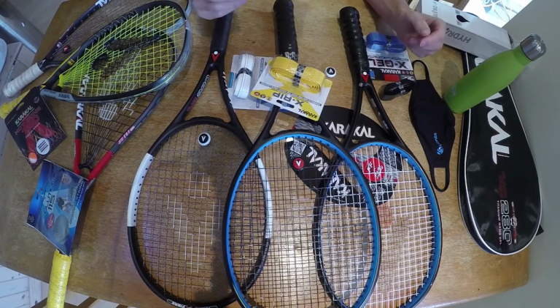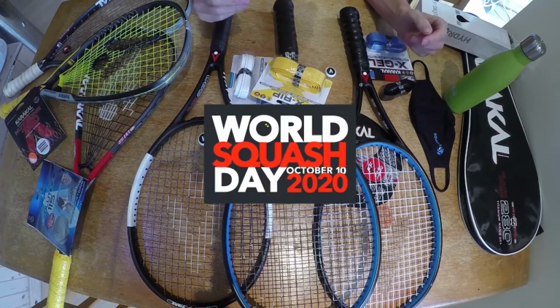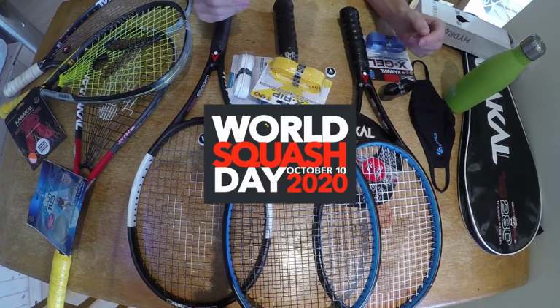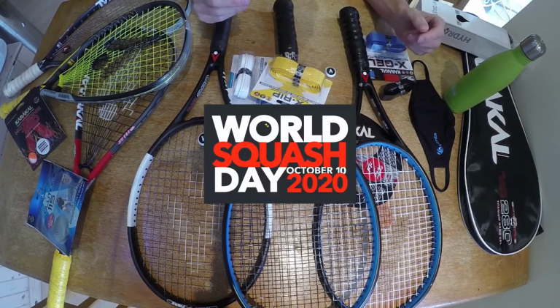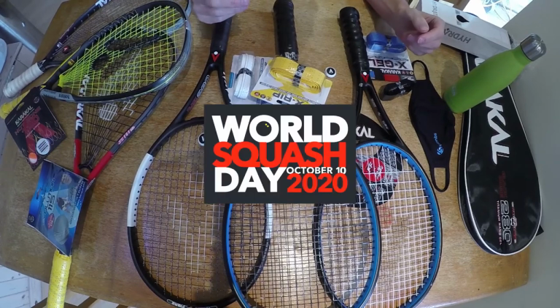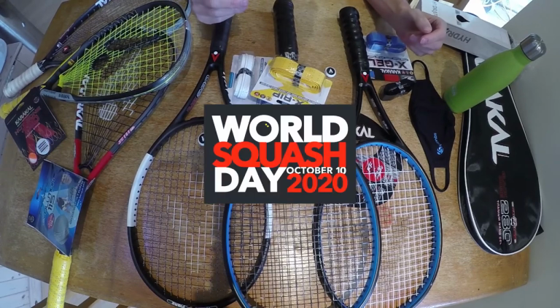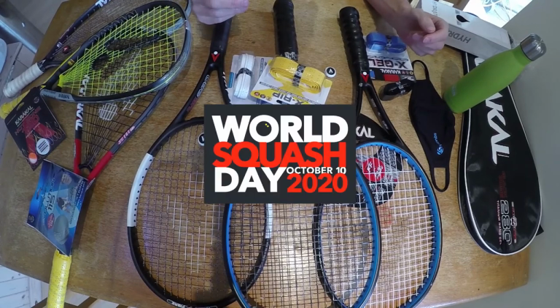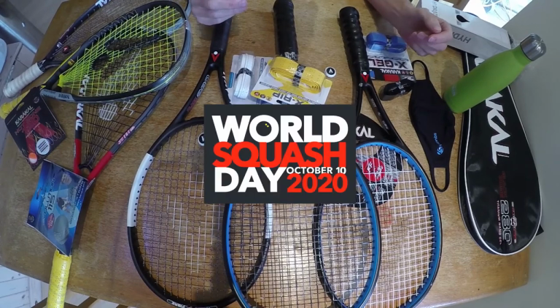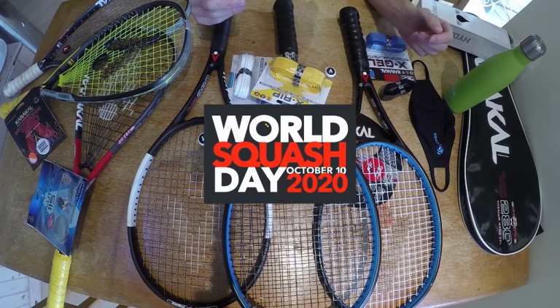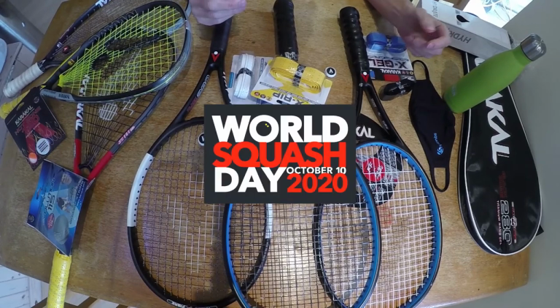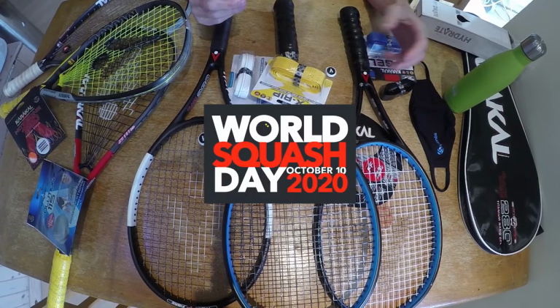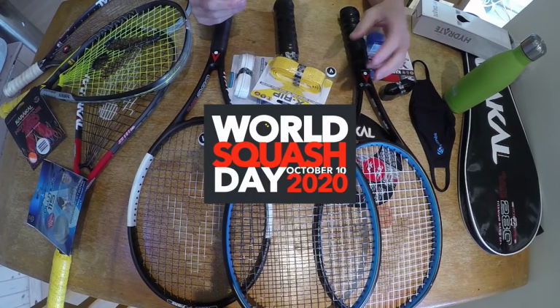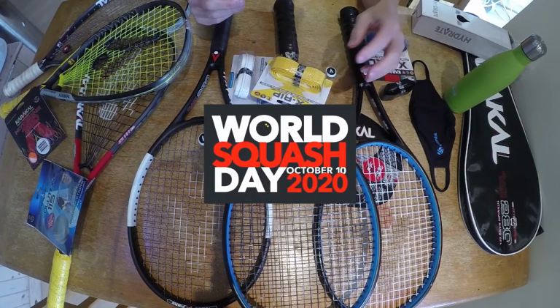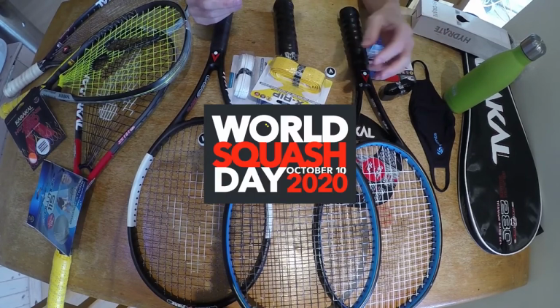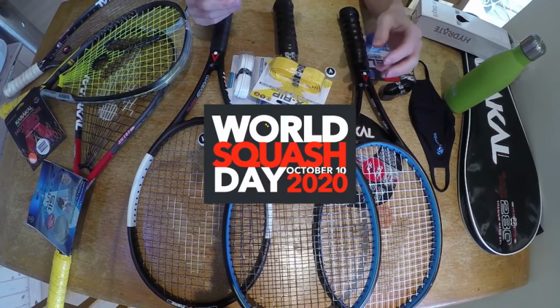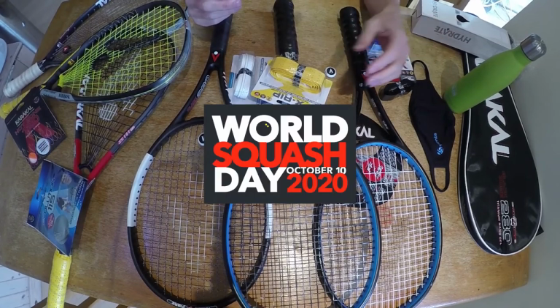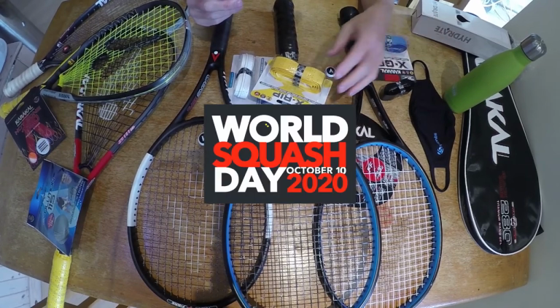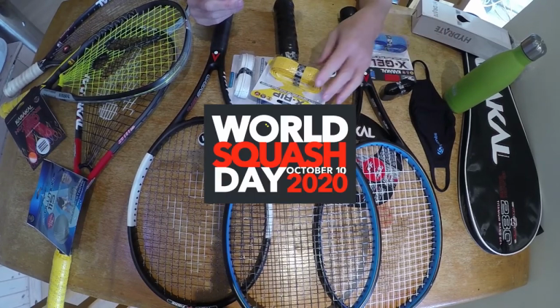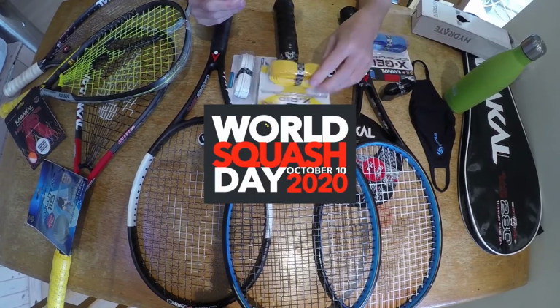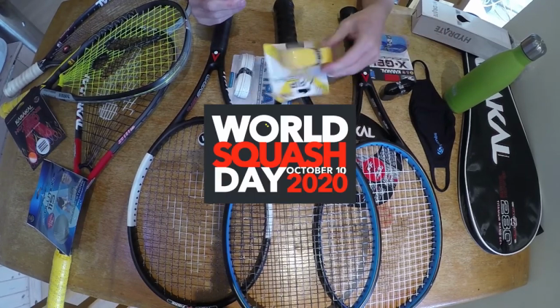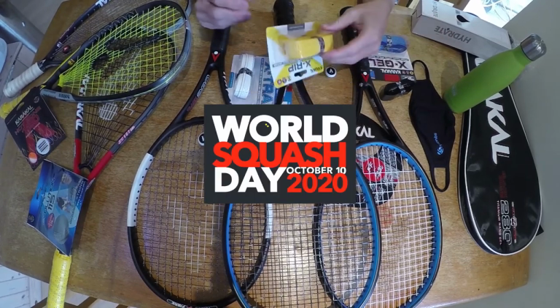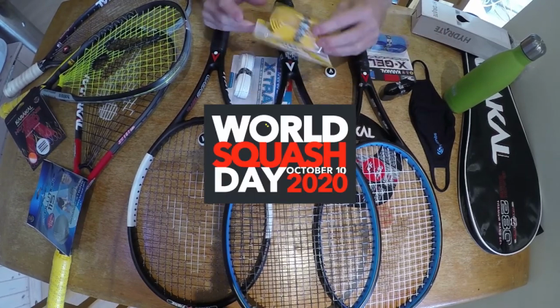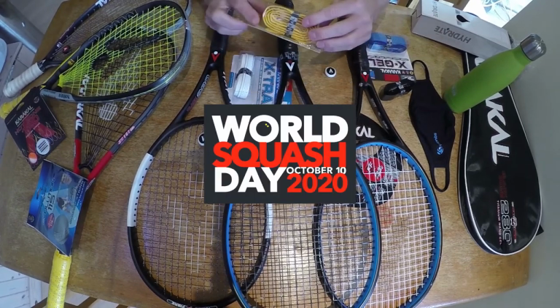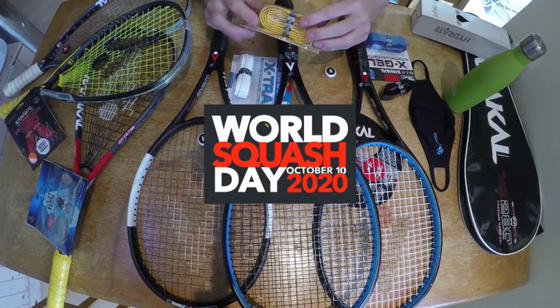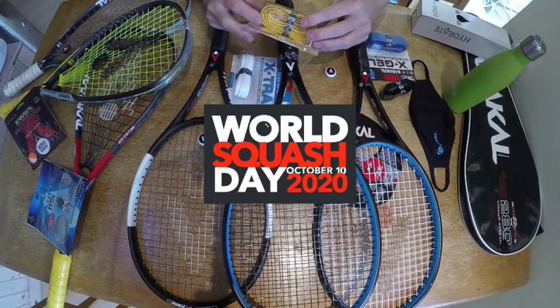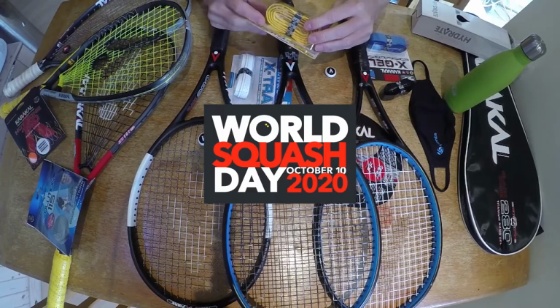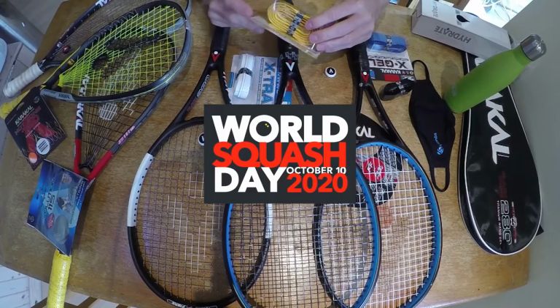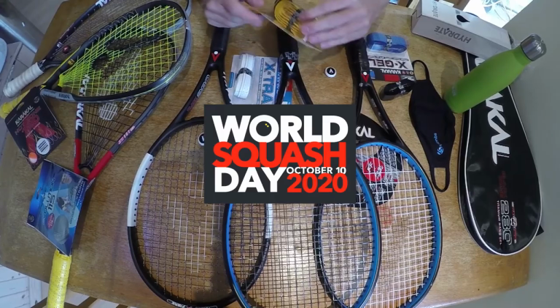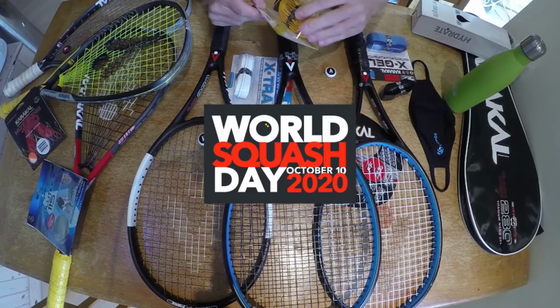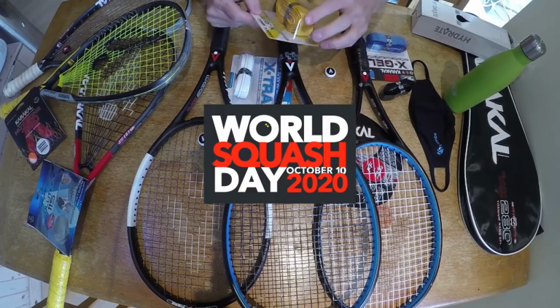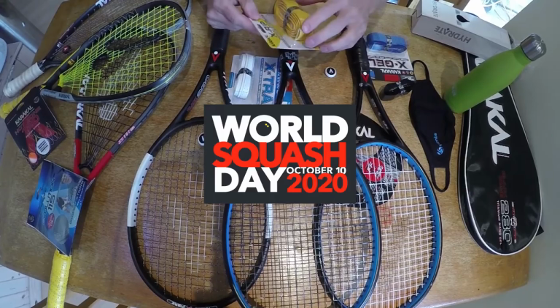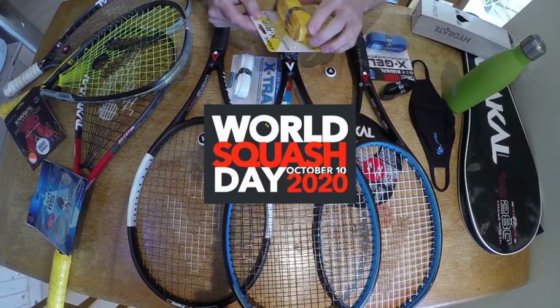Today is World Squash Day, but I'm looking at contoured grips, which applies to all racket sports.